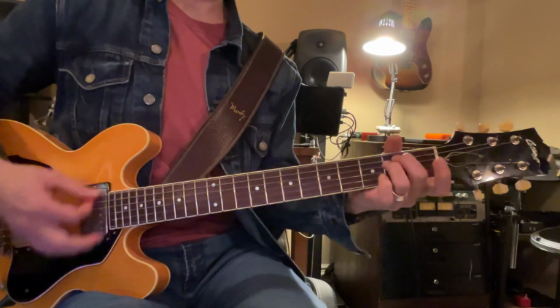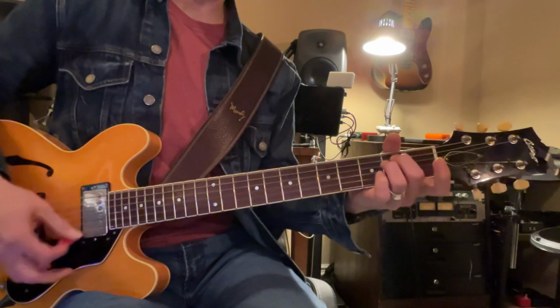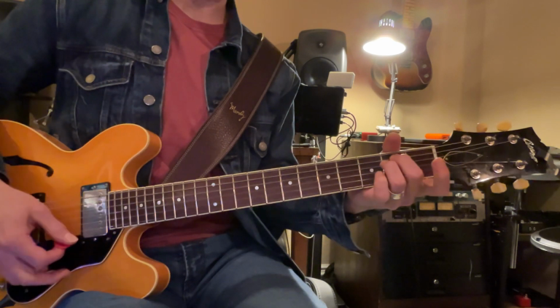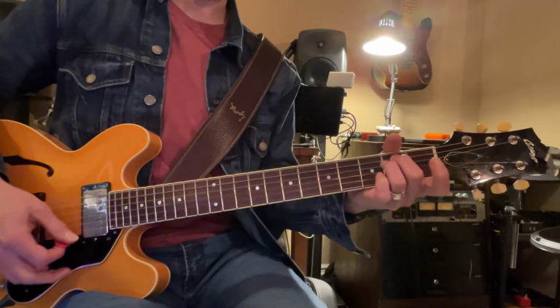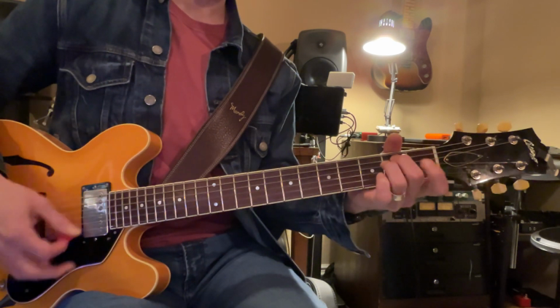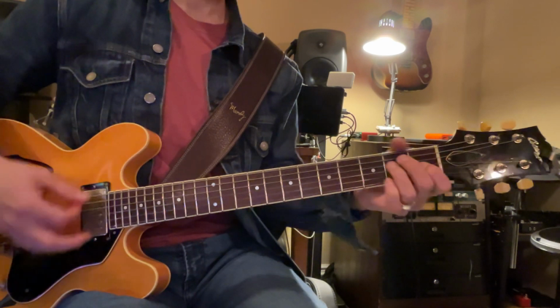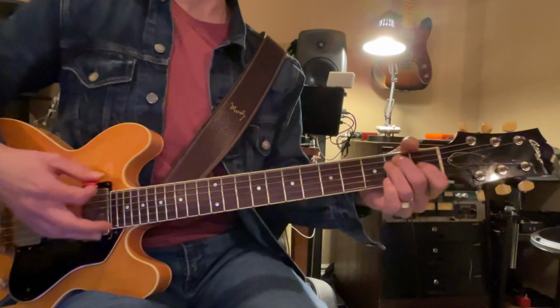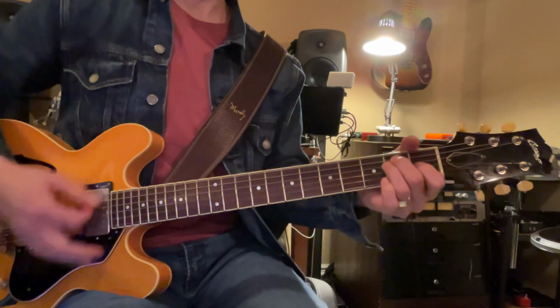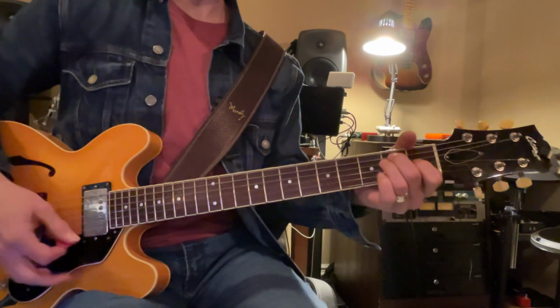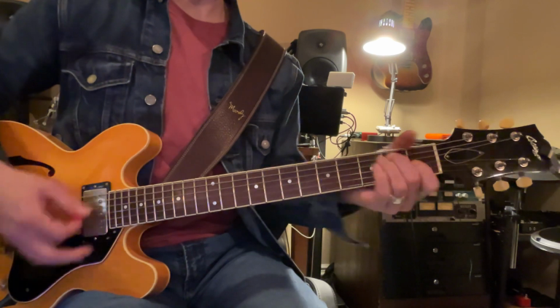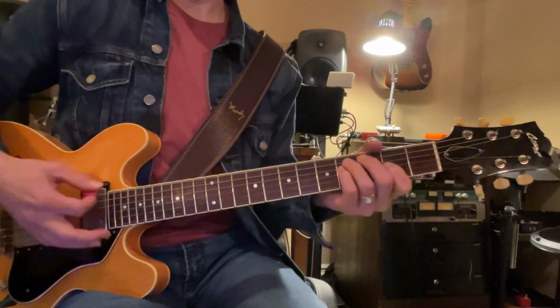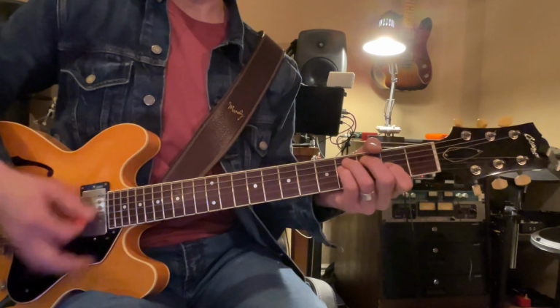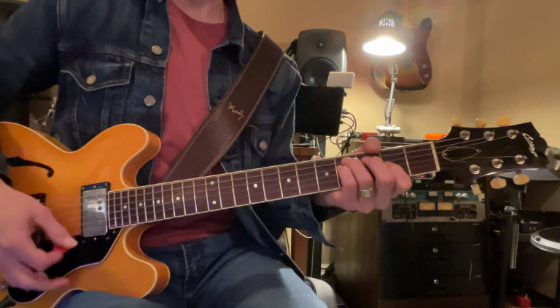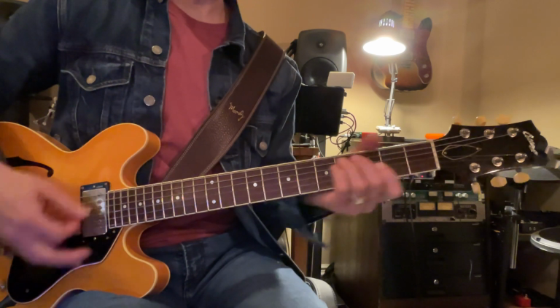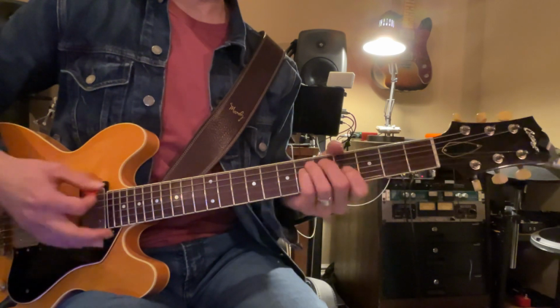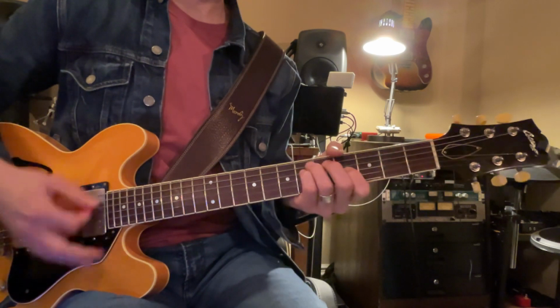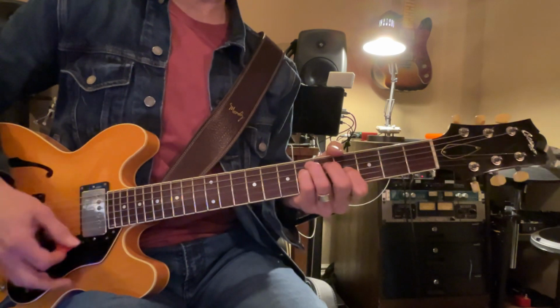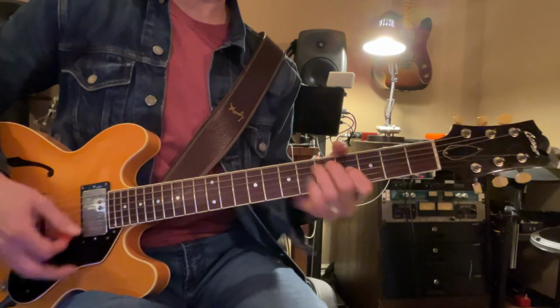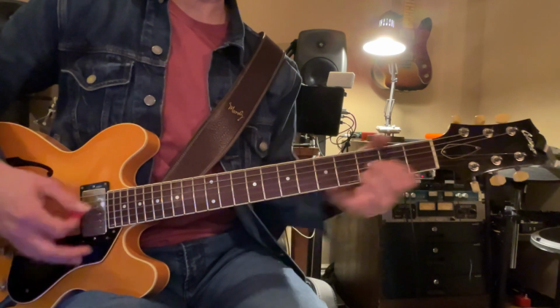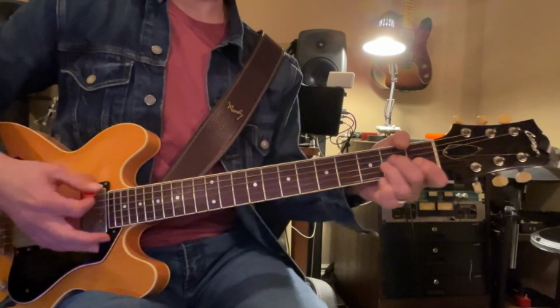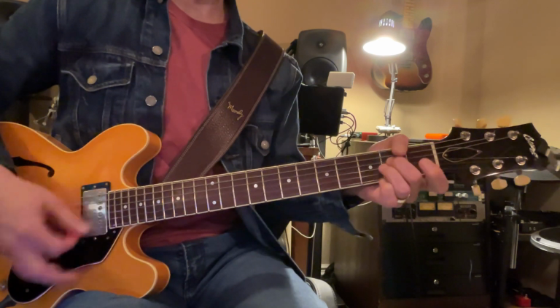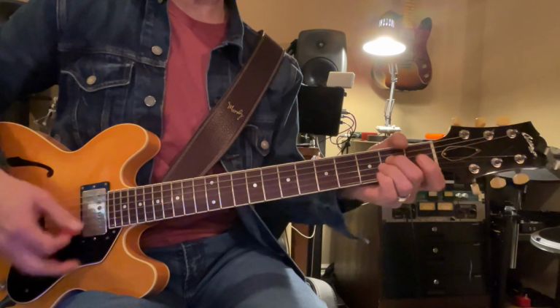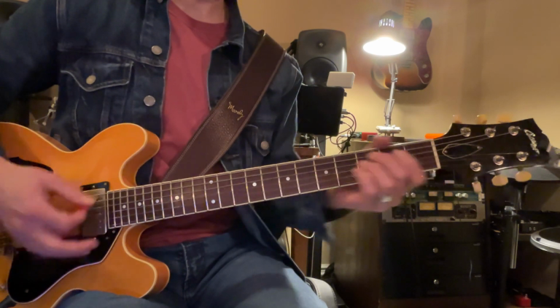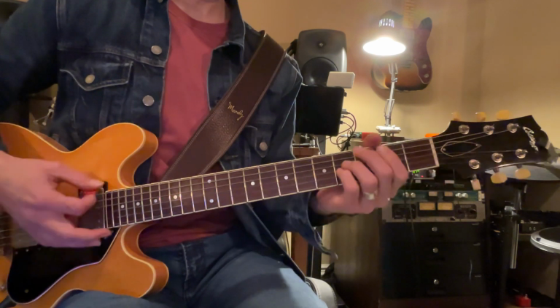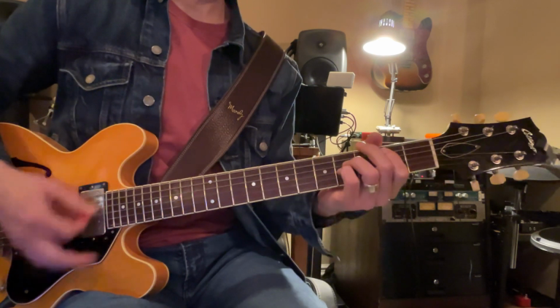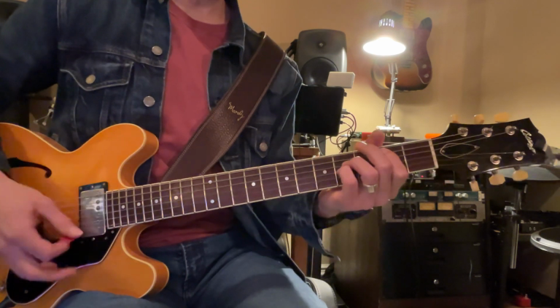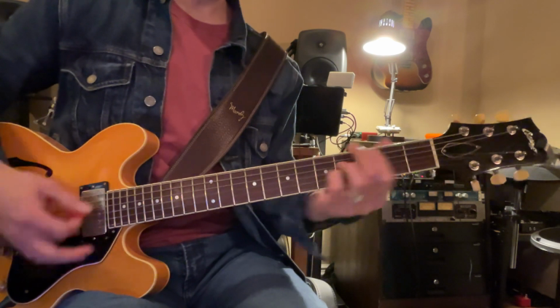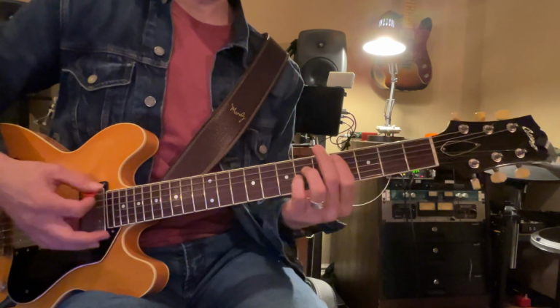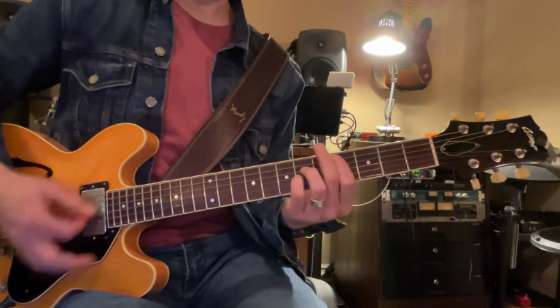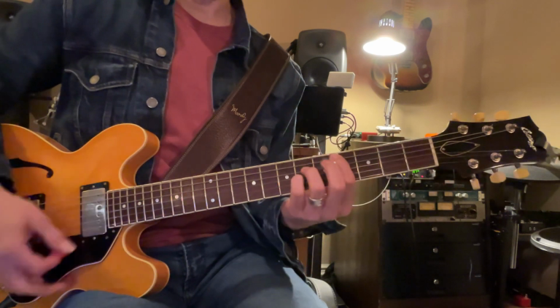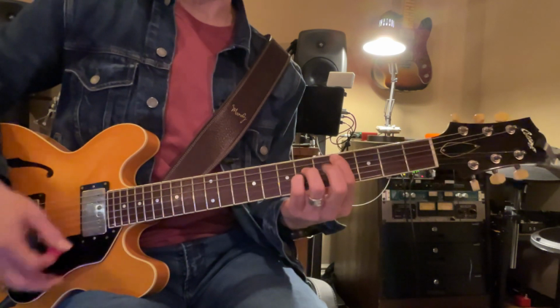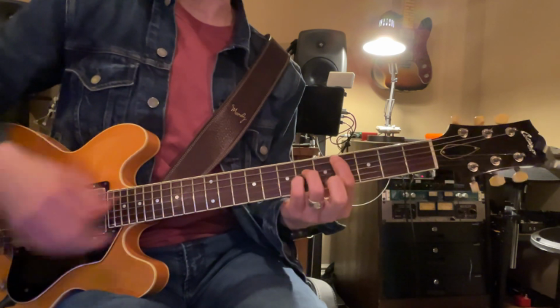E minor, then B, F sharp minor, G sharp minor, A, B, C sharp minor.